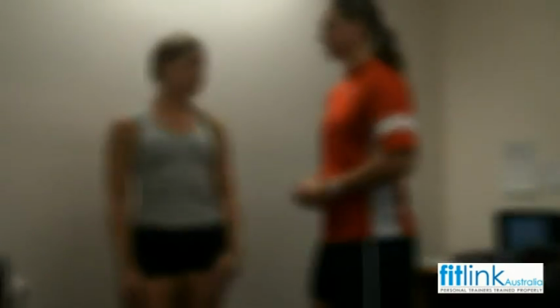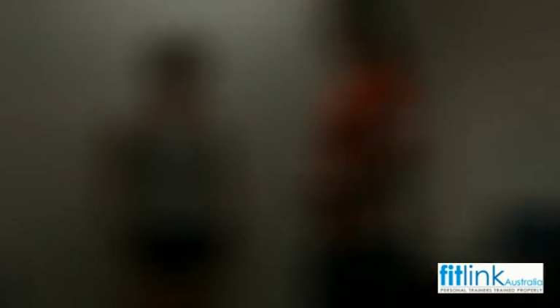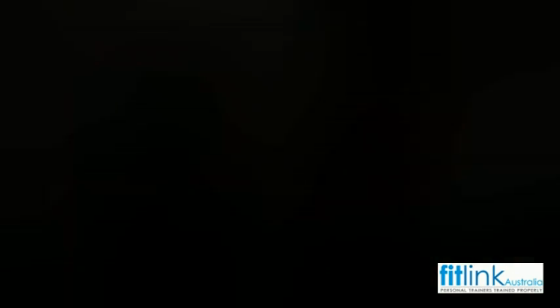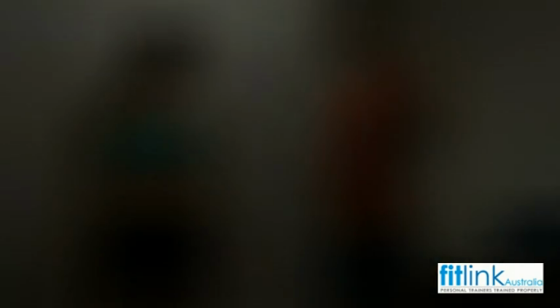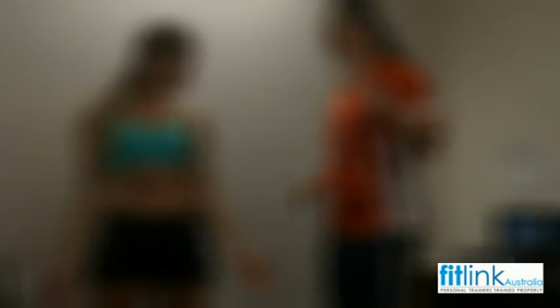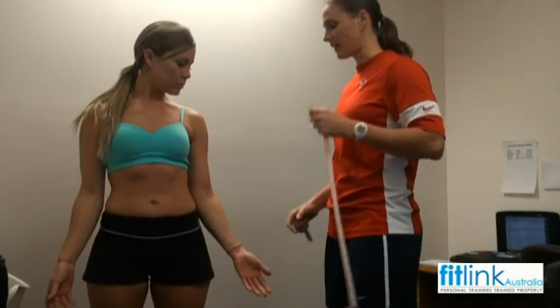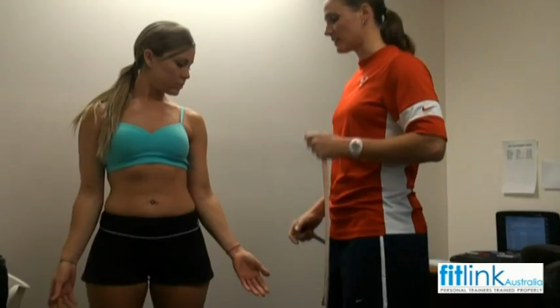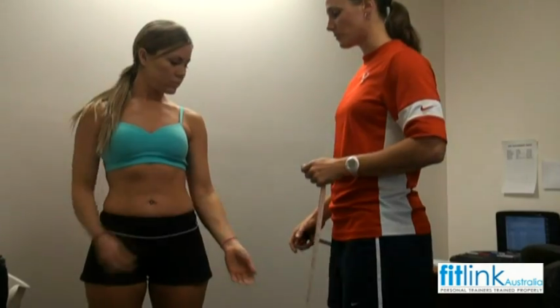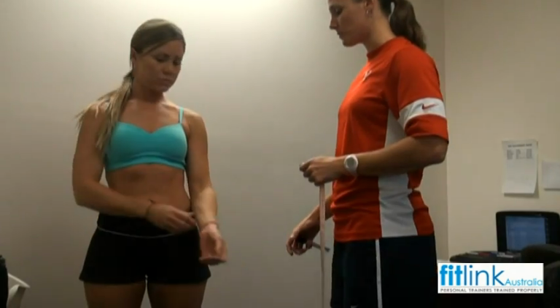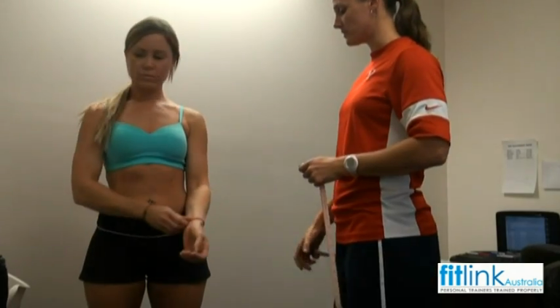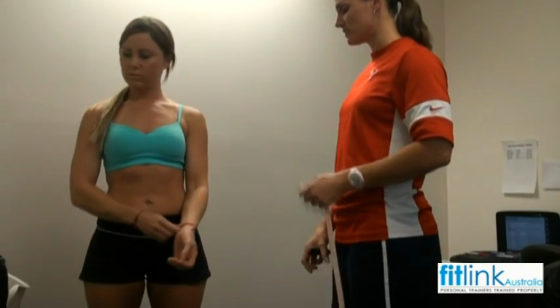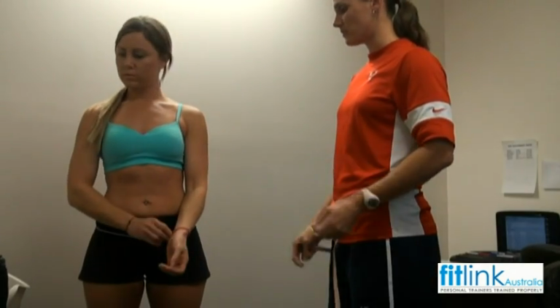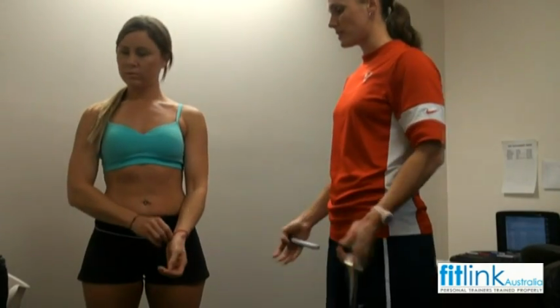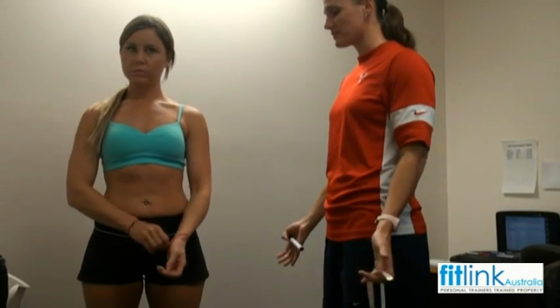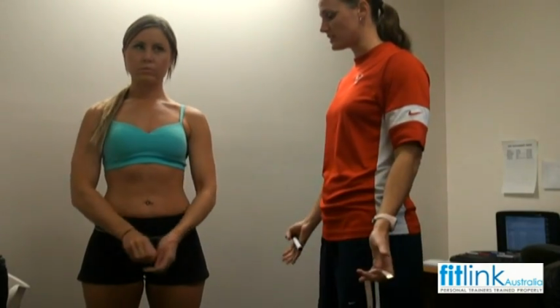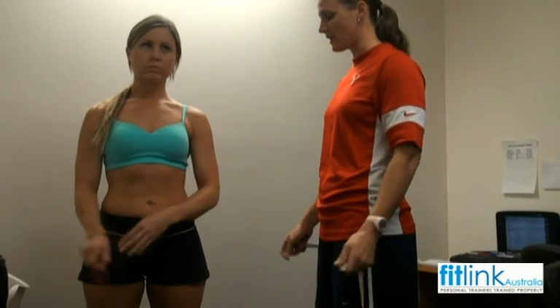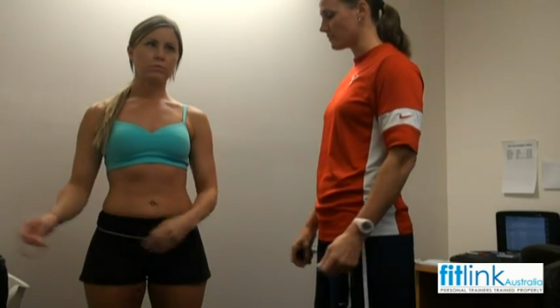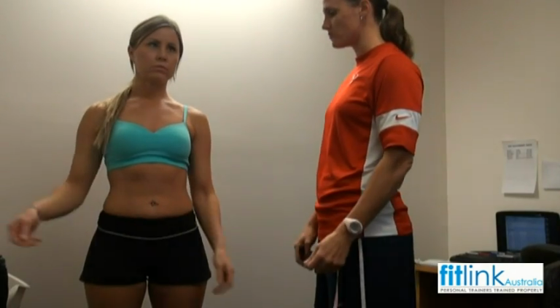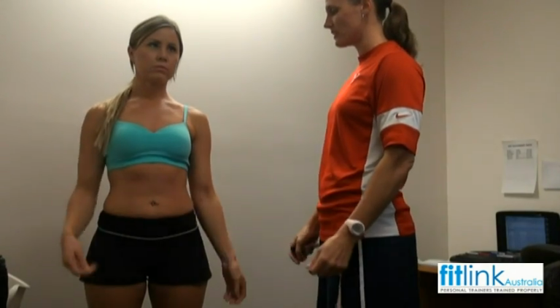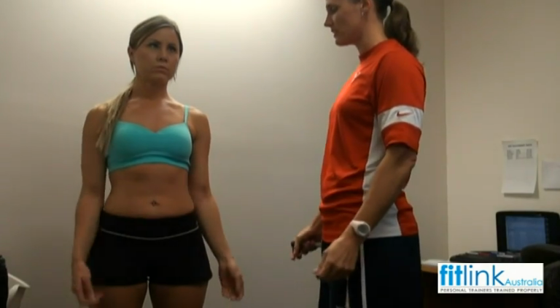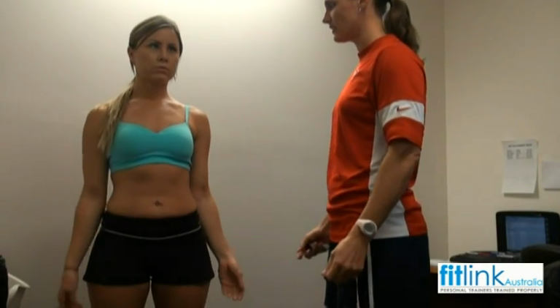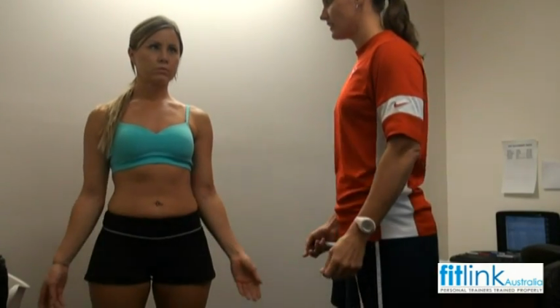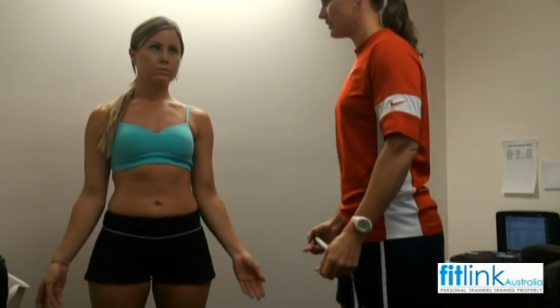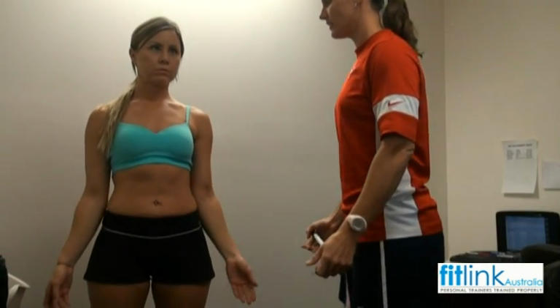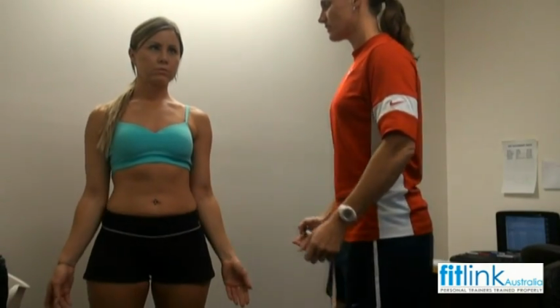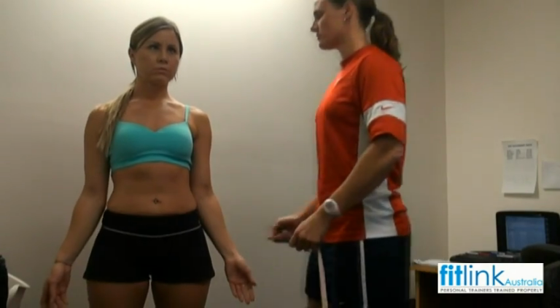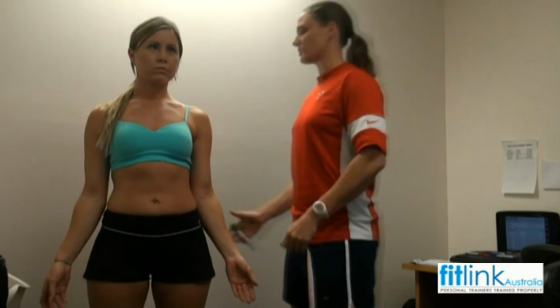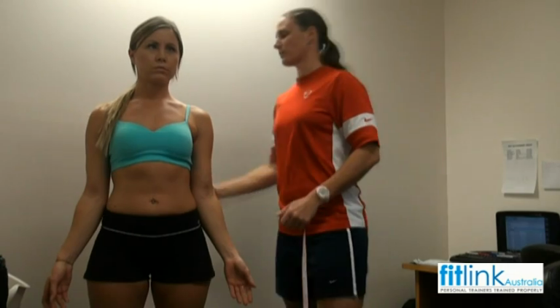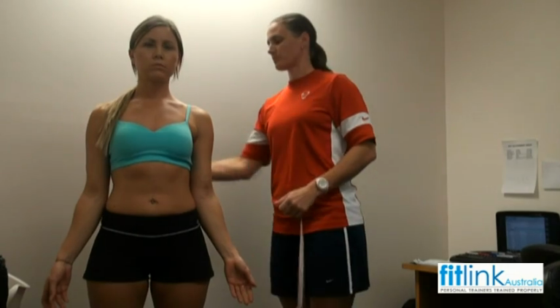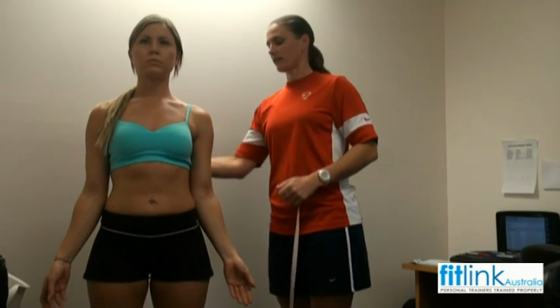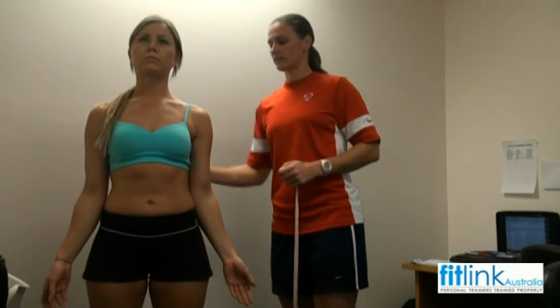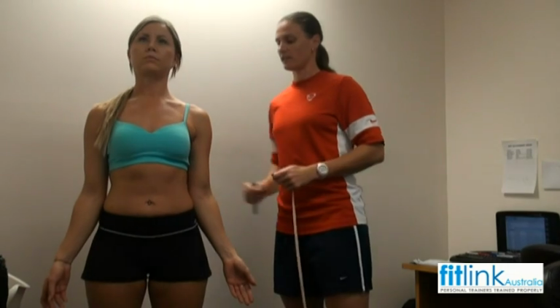So we'll get you in the anatomical position — palms facing out for me. Shoulders back and down.